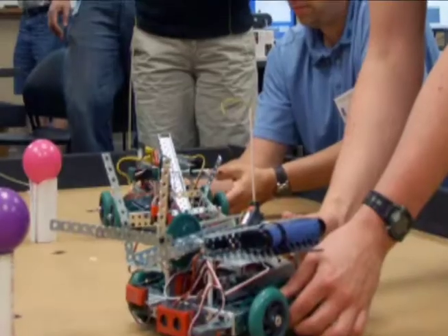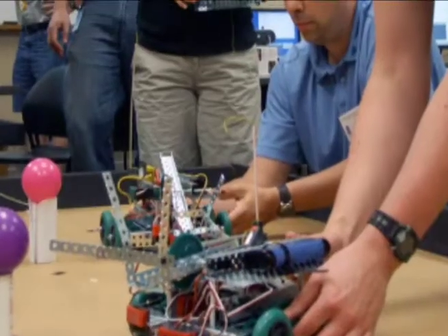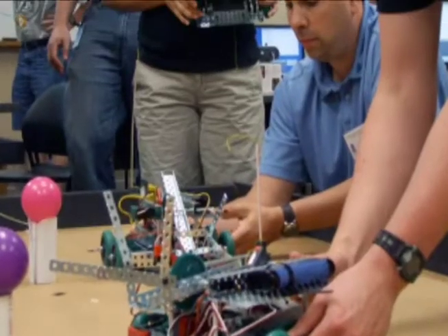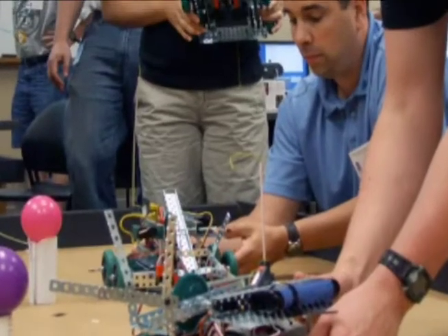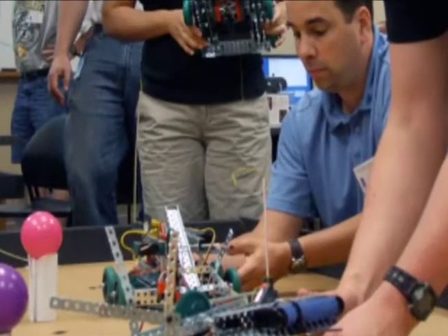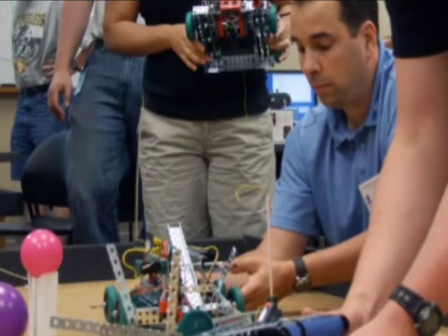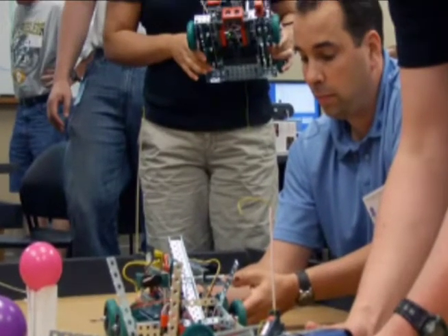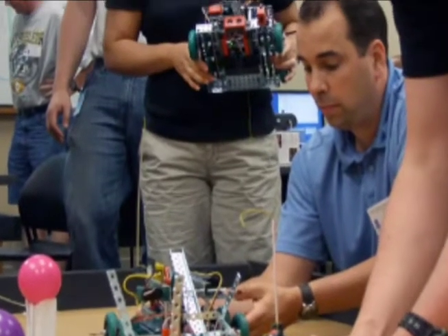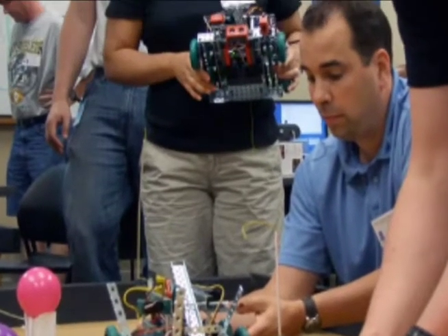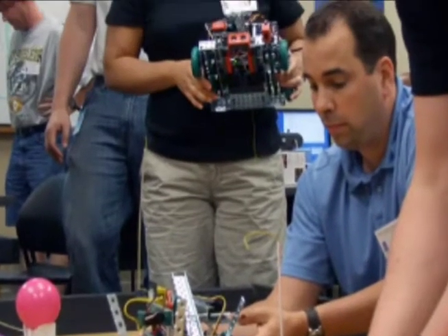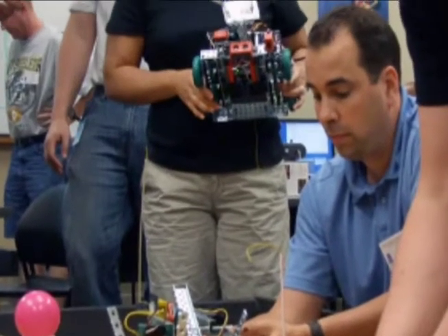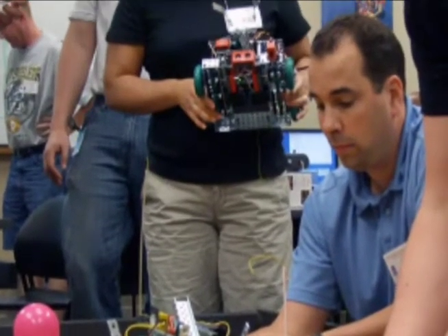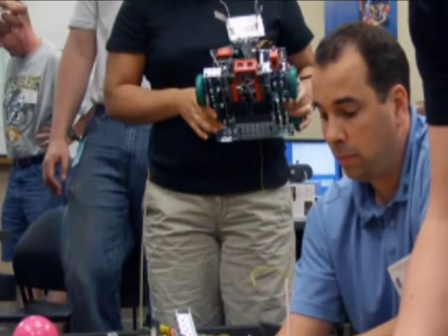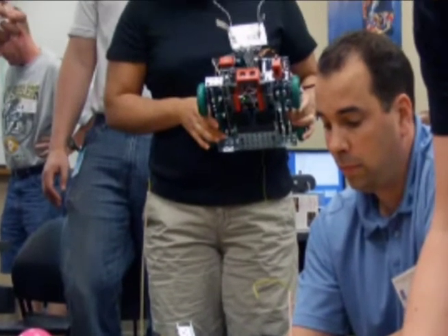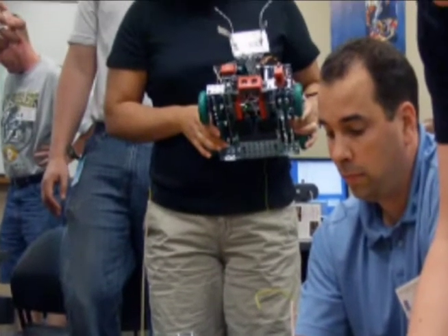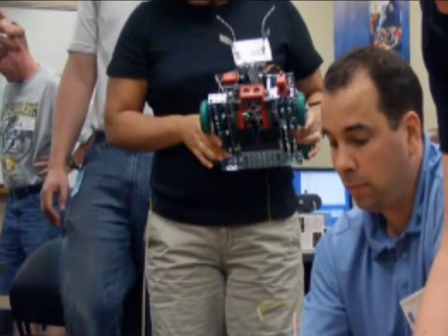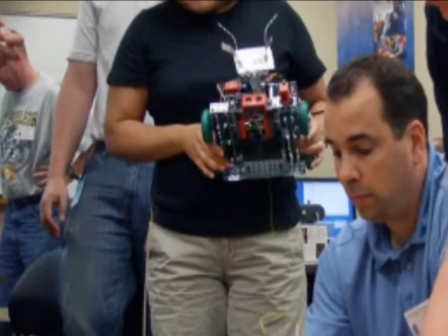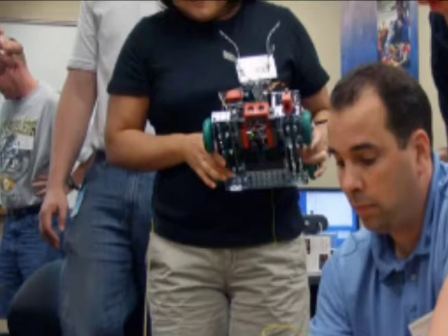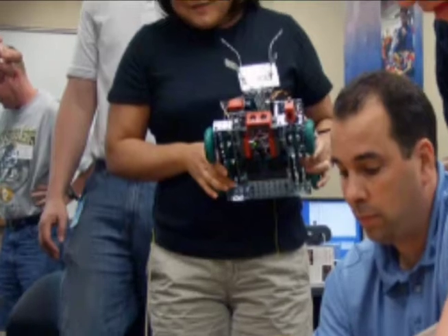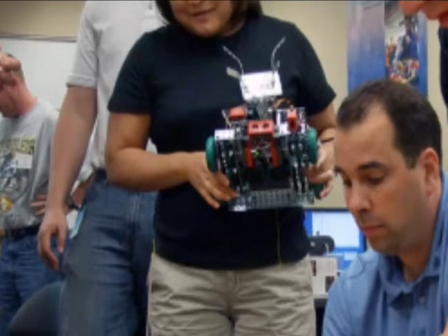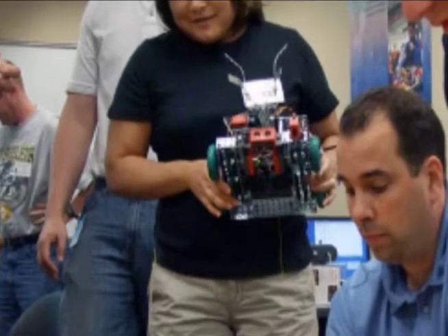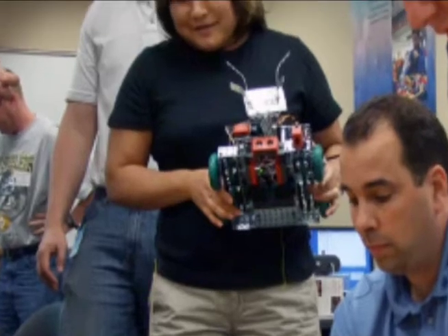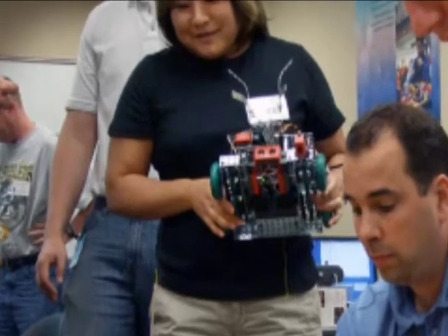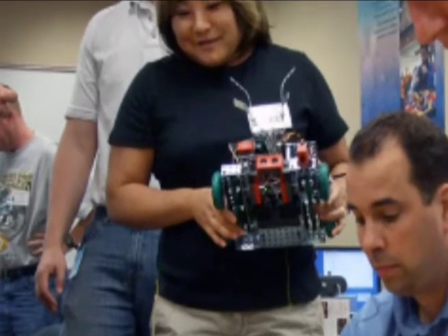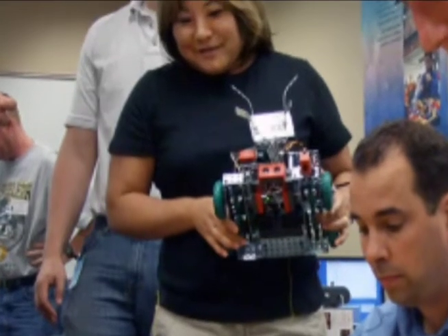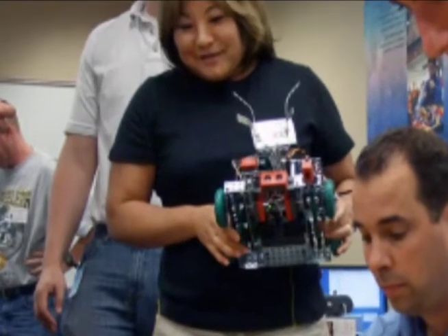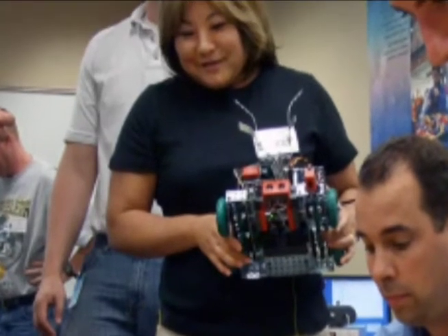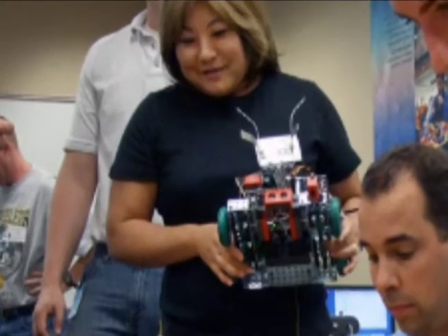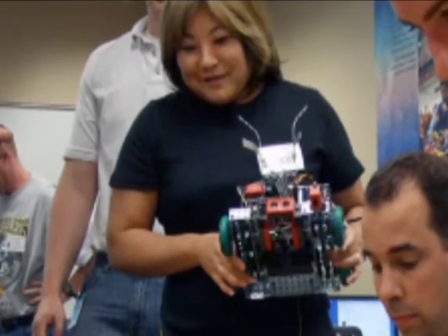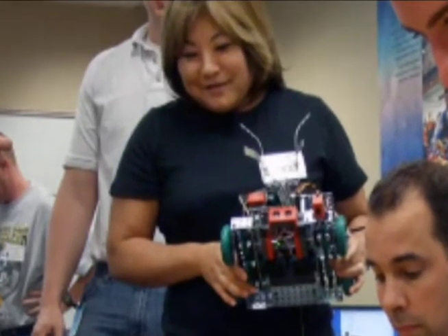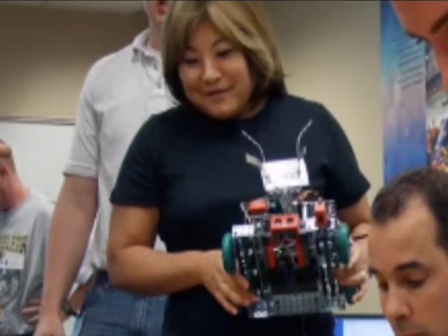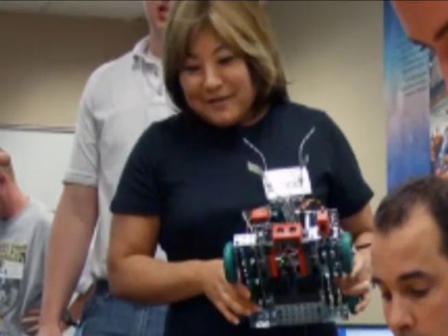The goal of the Robotics Academy staff is to send teachers back to school confident that they're ready to teach their students.